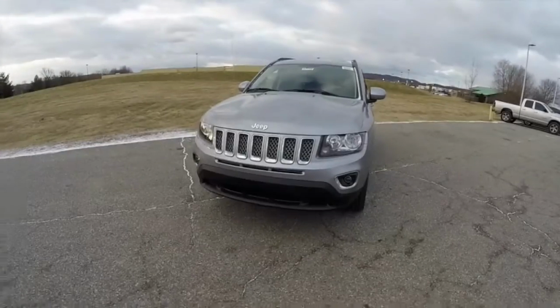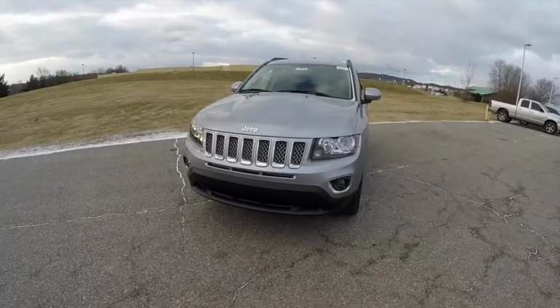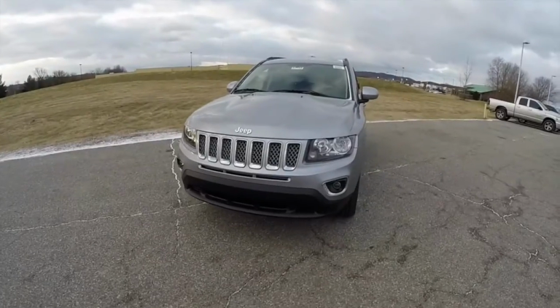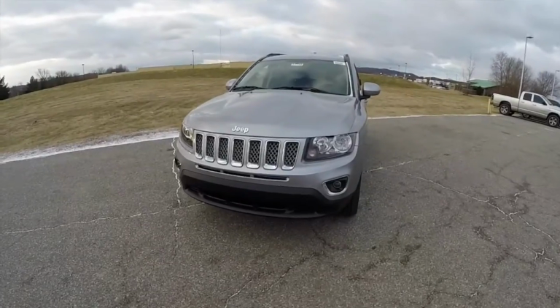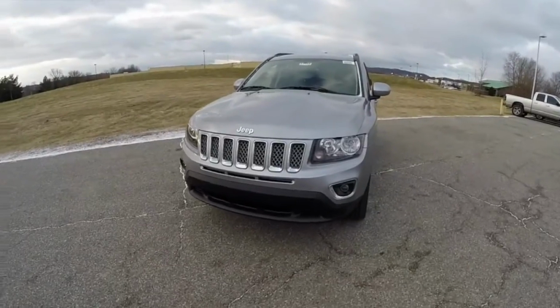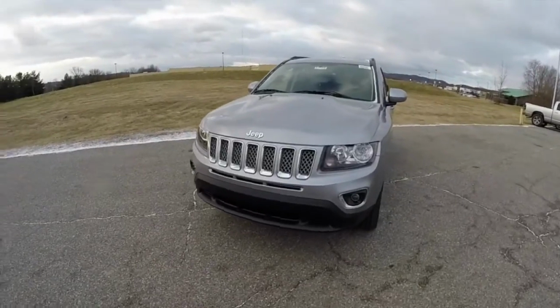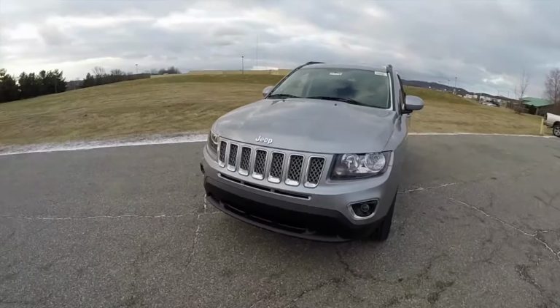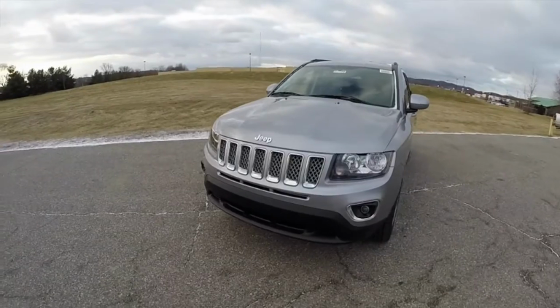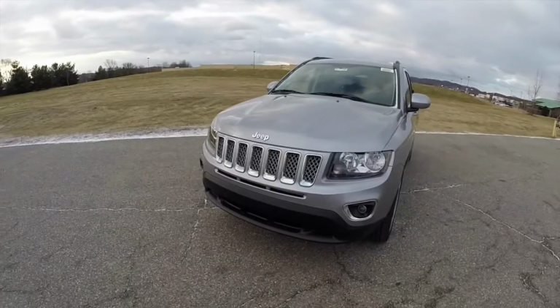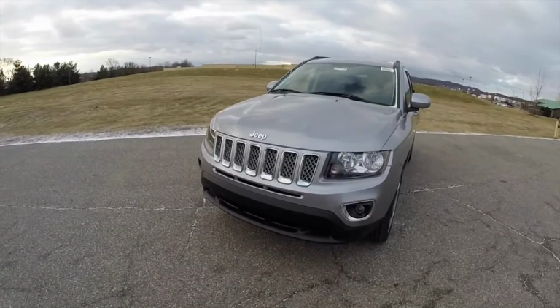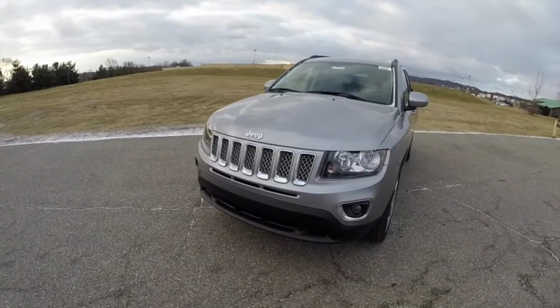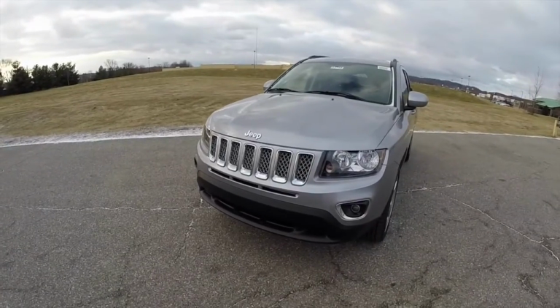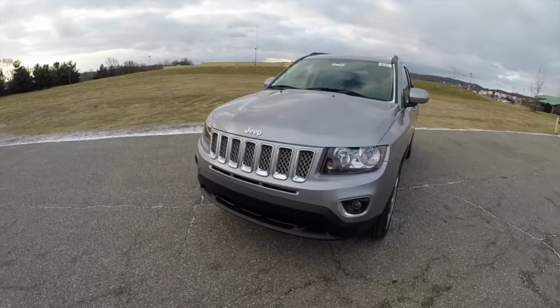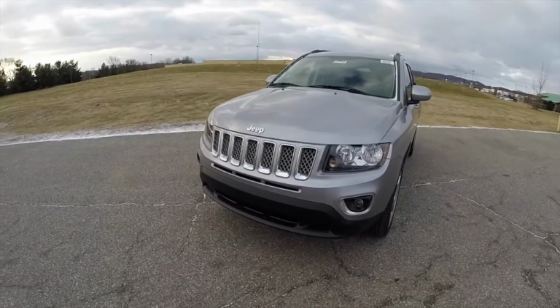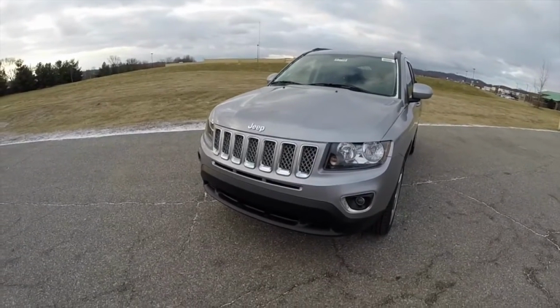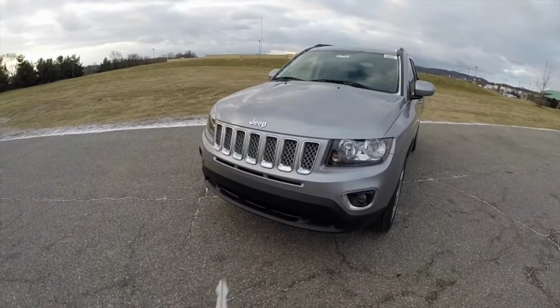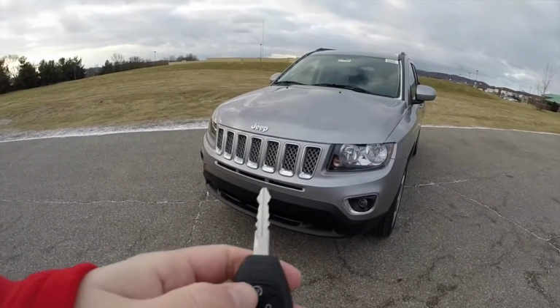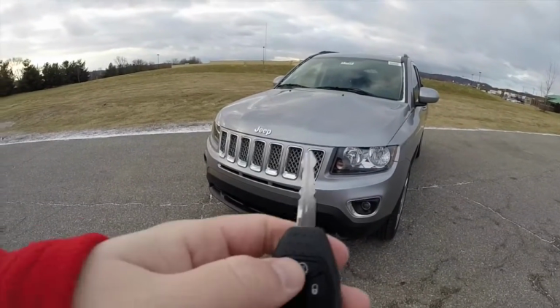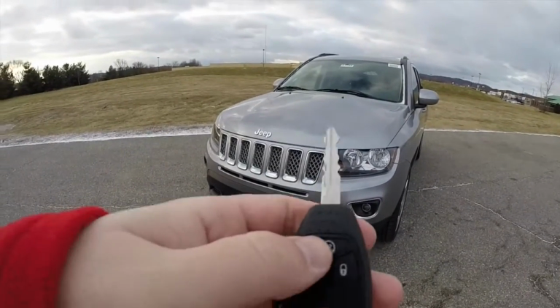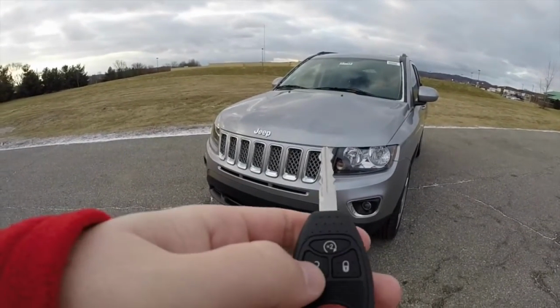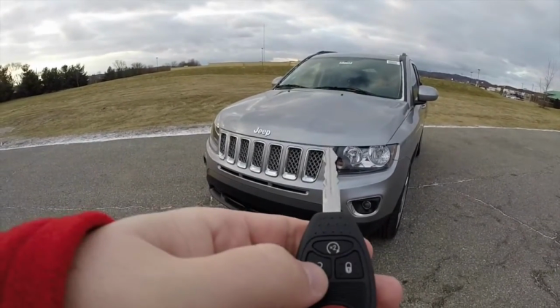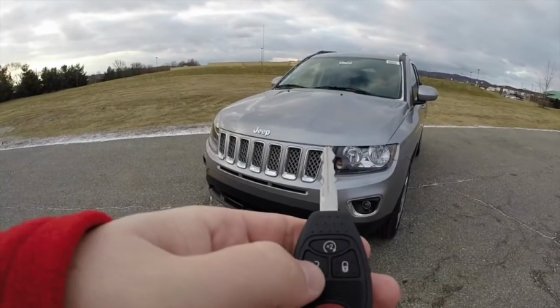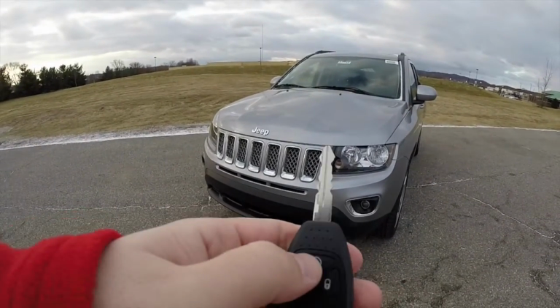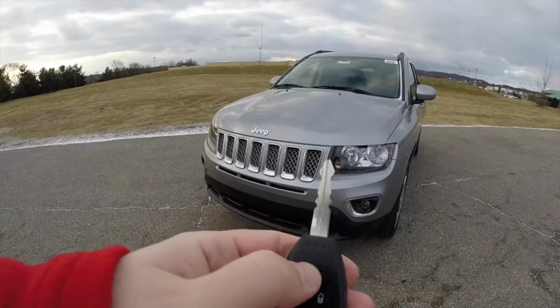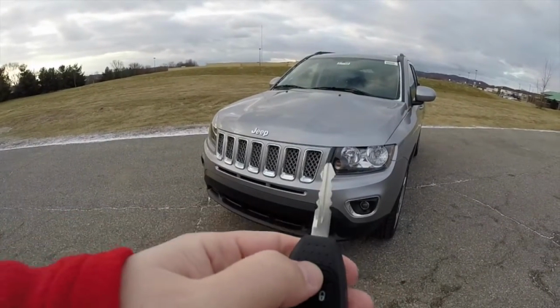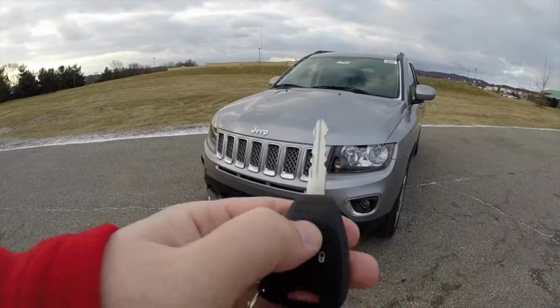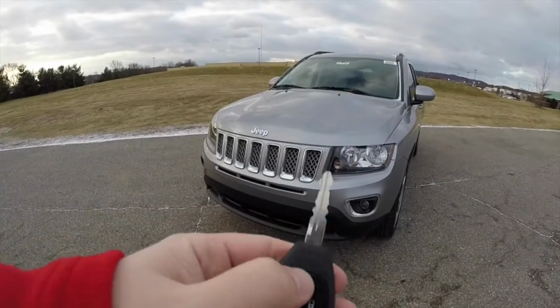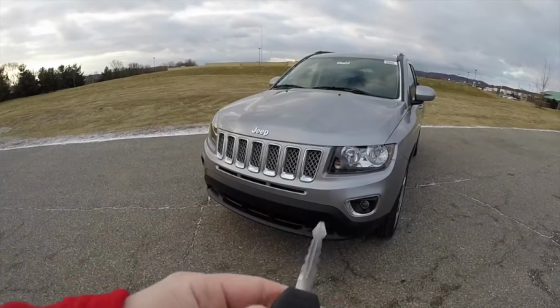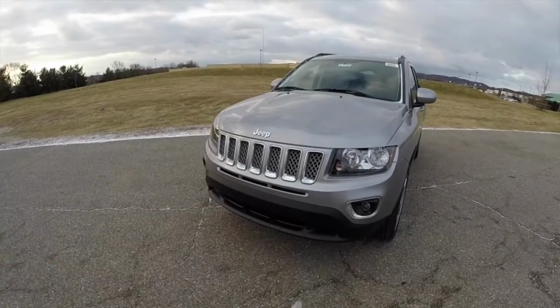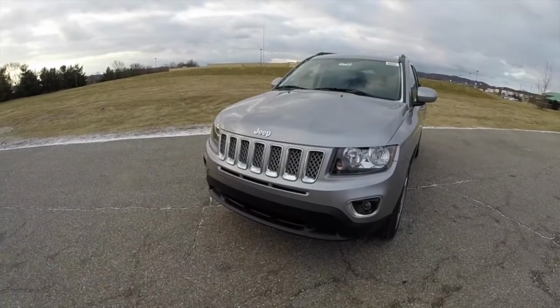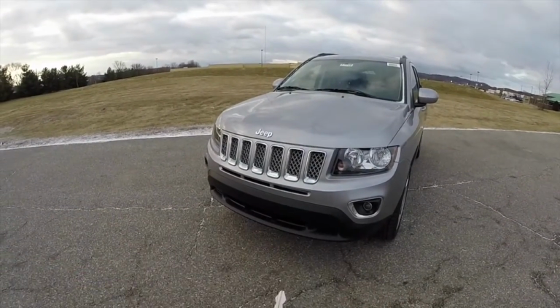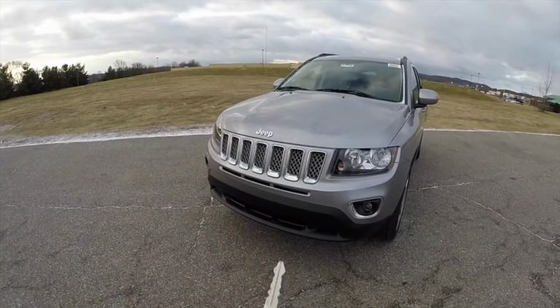Before we take a look at the interior, we're going to demonstrate the remote start. To activate, just double press the remote start button on the key fob.